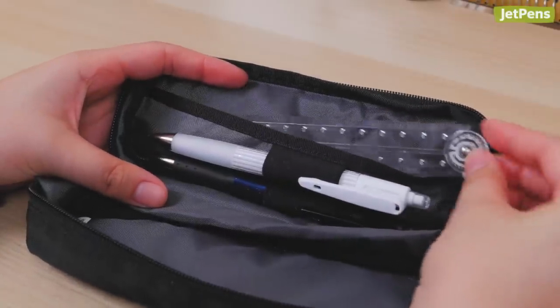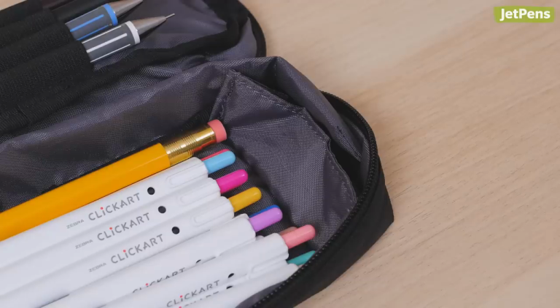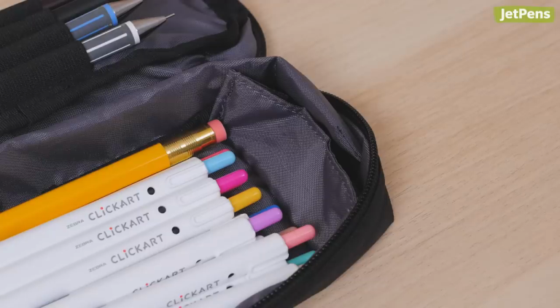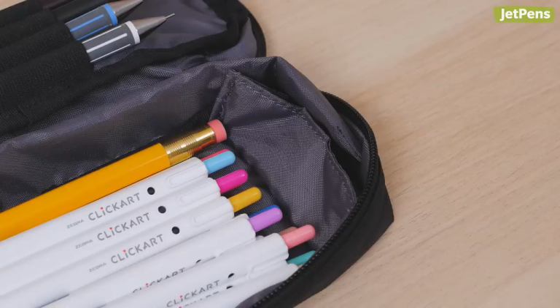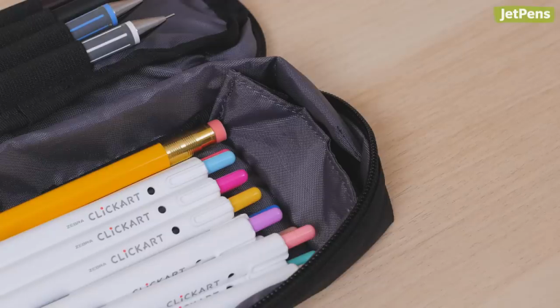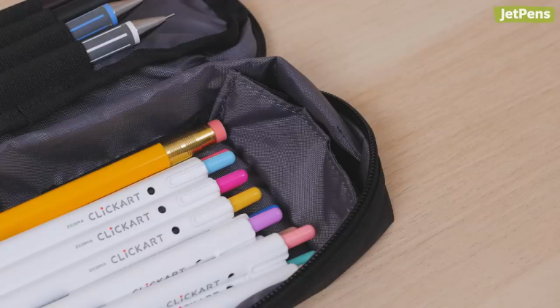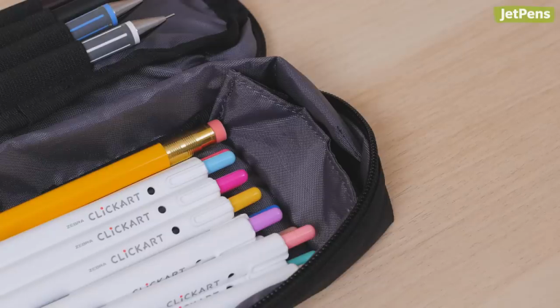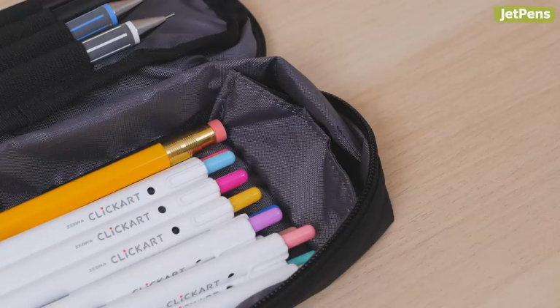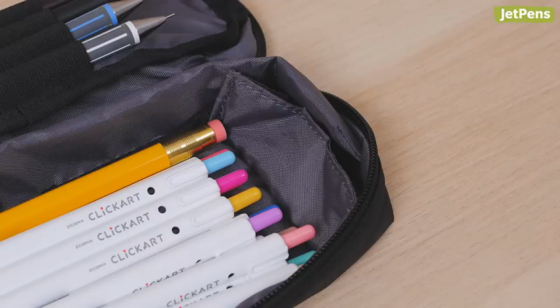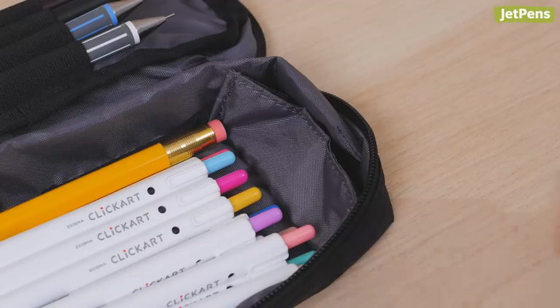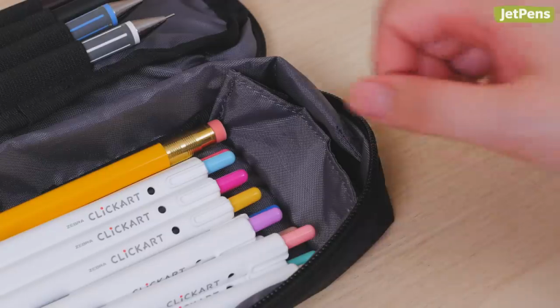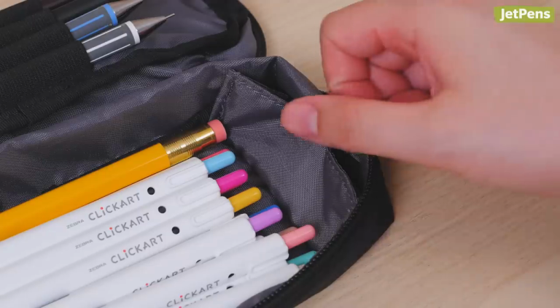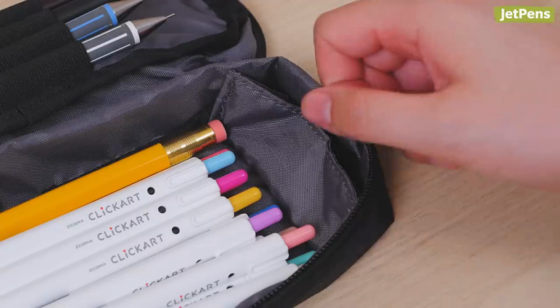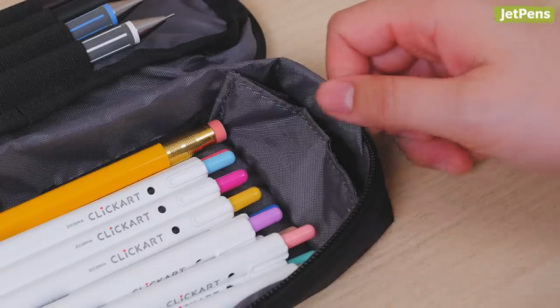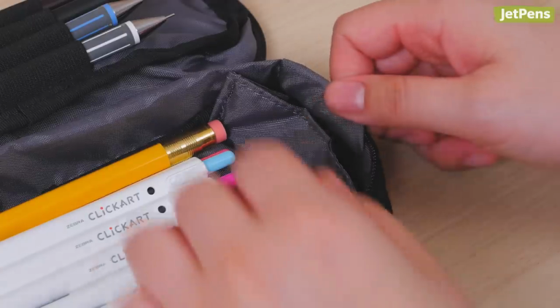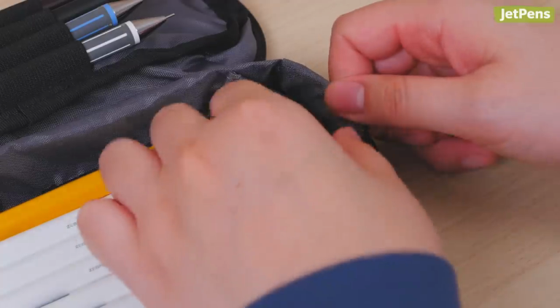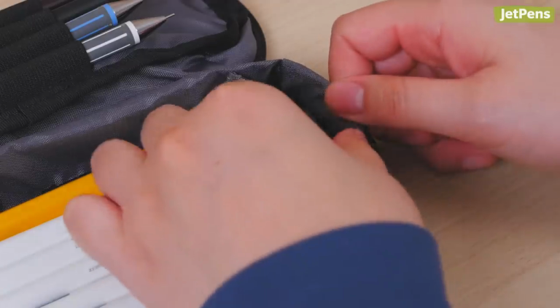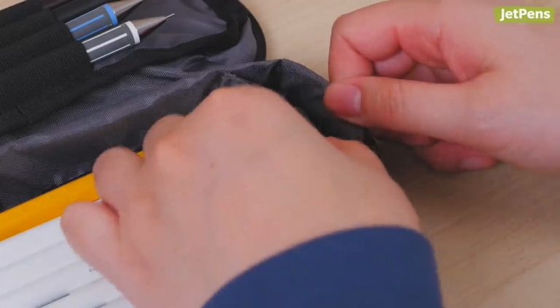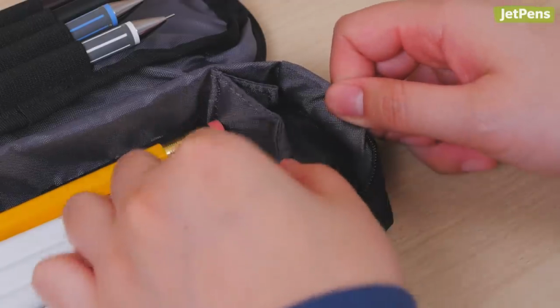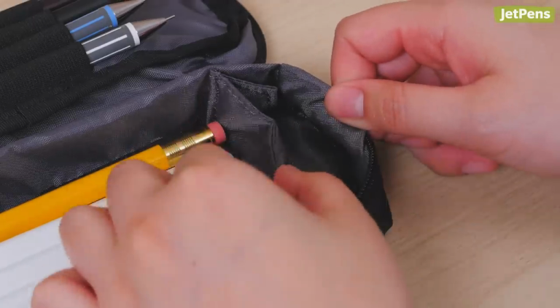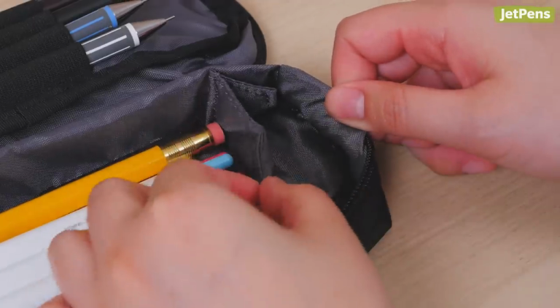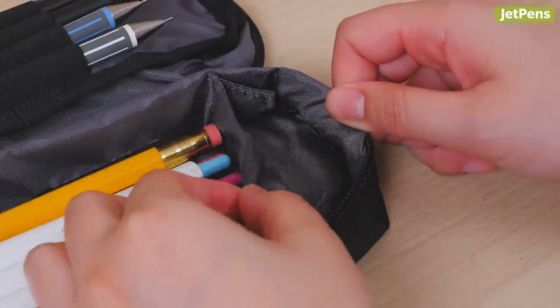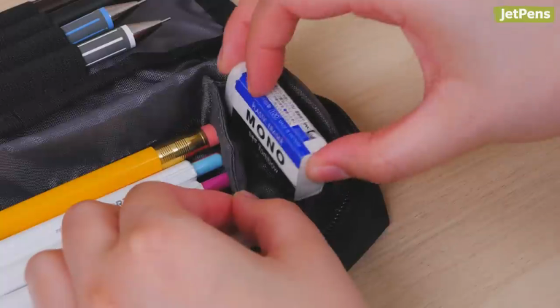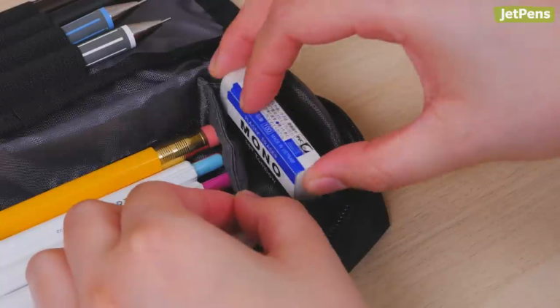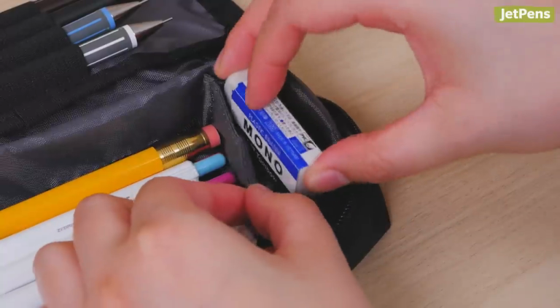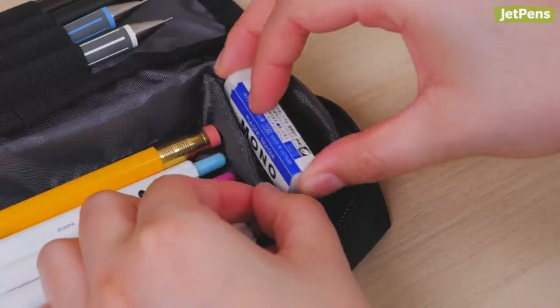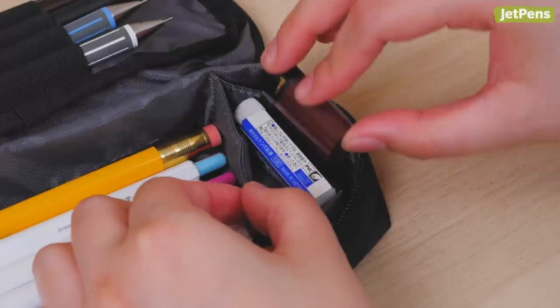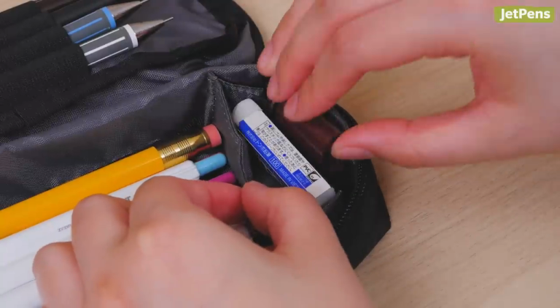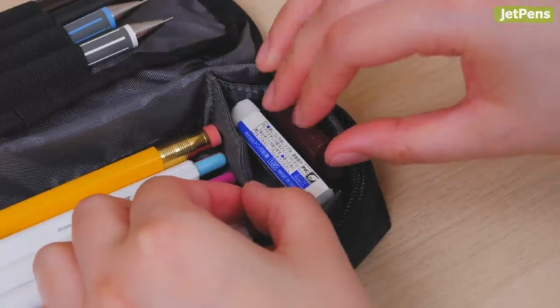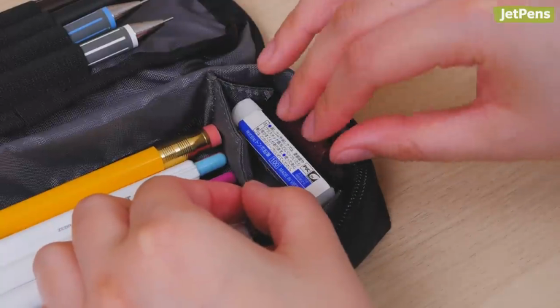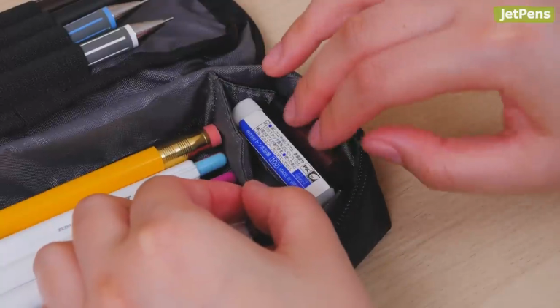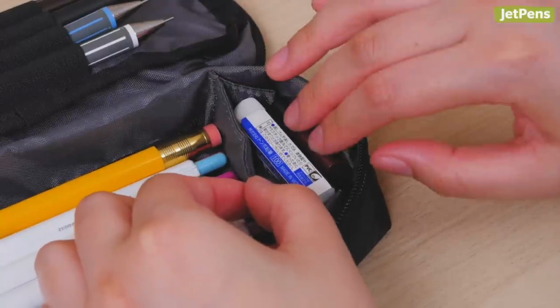The PW22 even has a small divider for items like sharpeners in its main compartment.